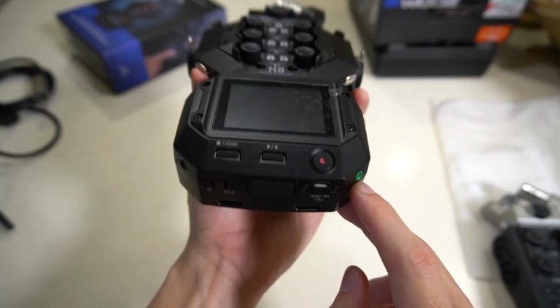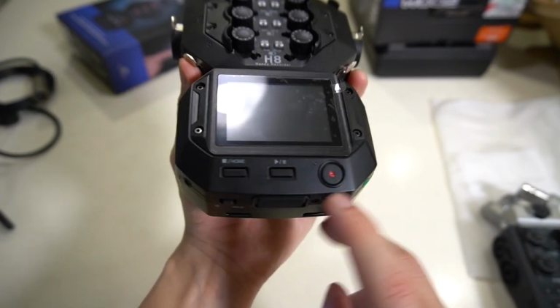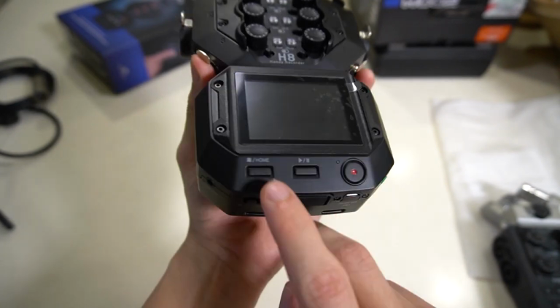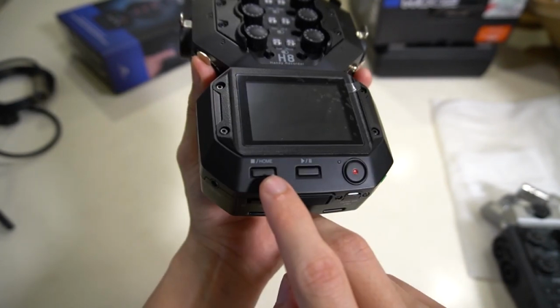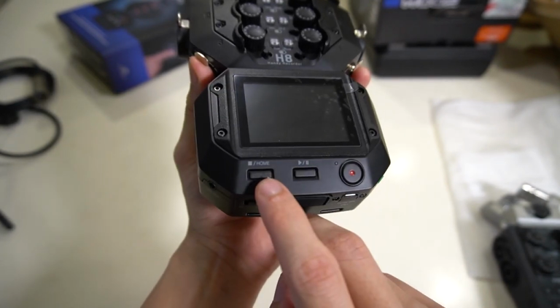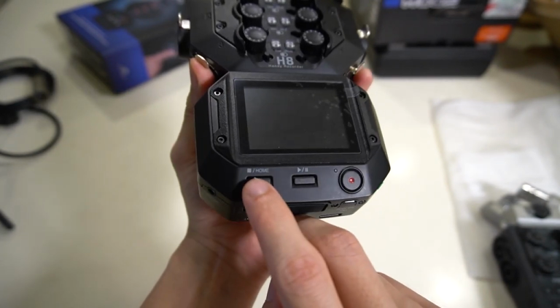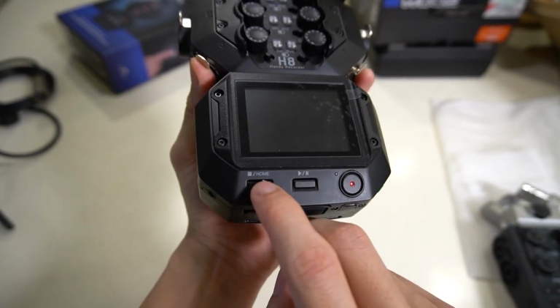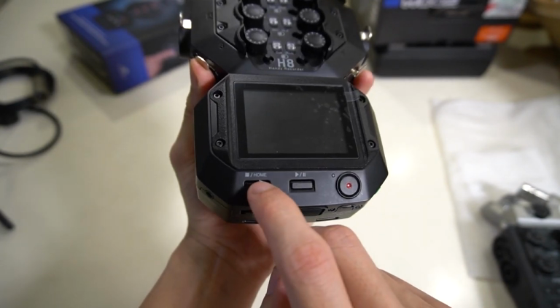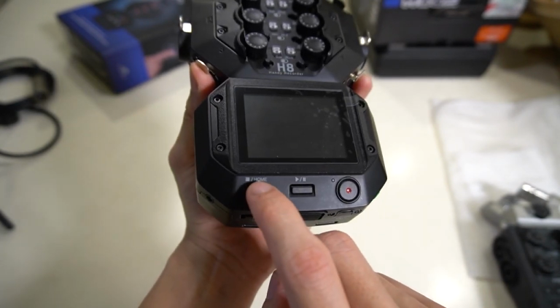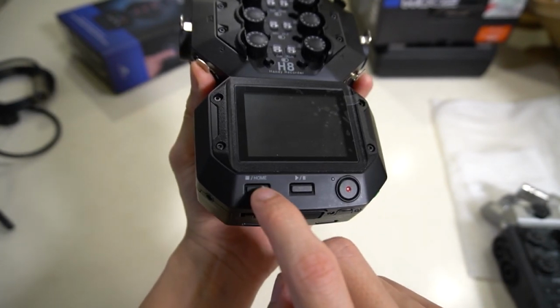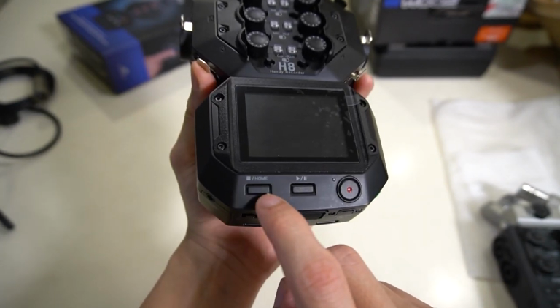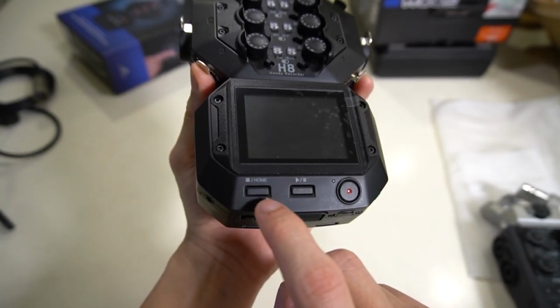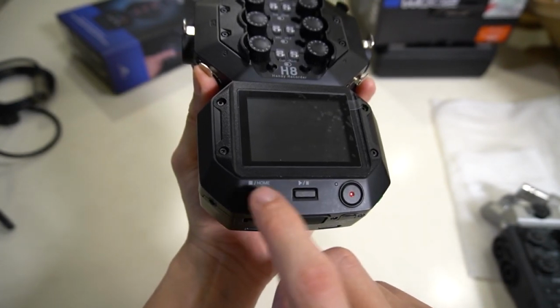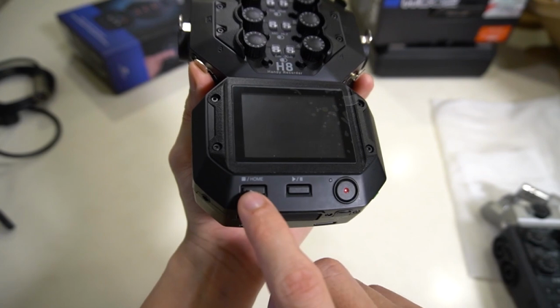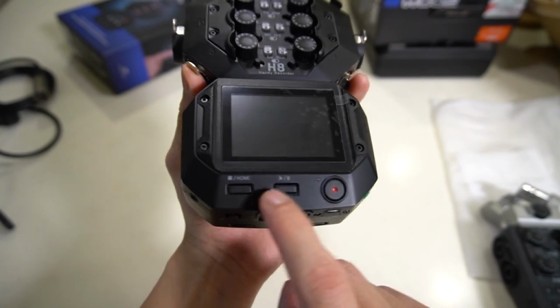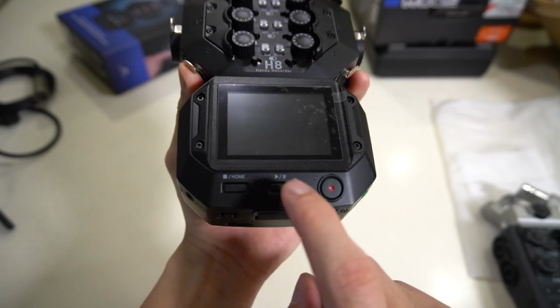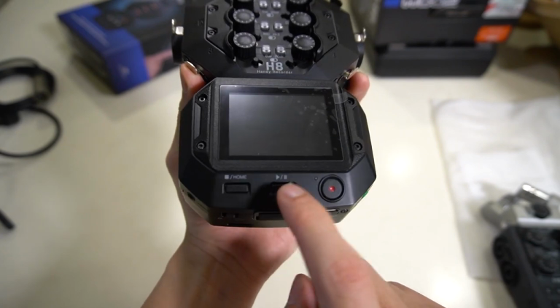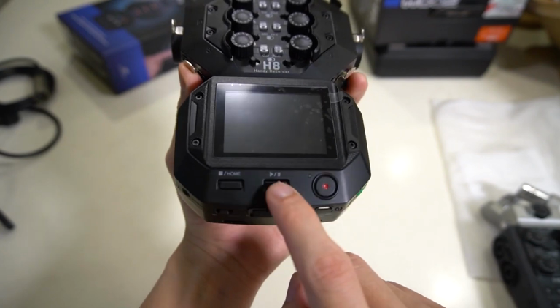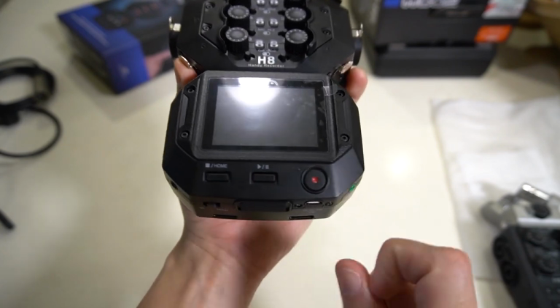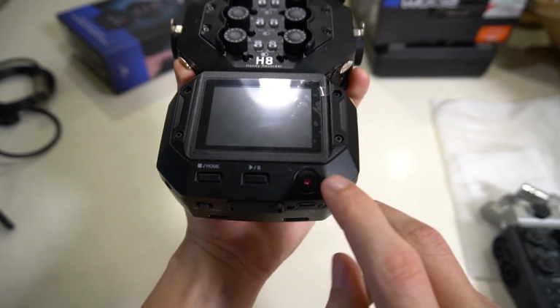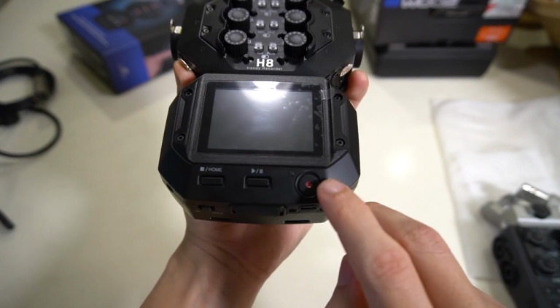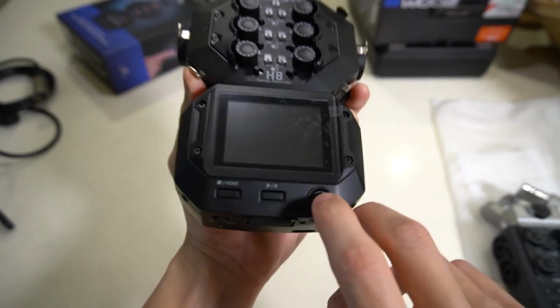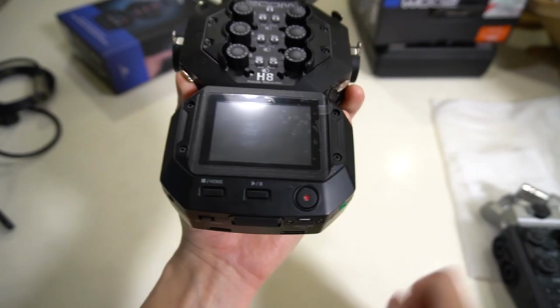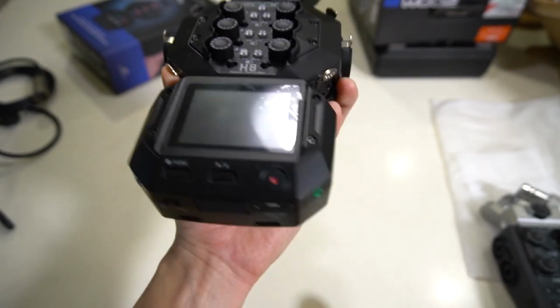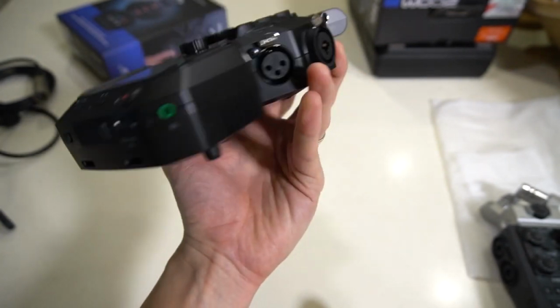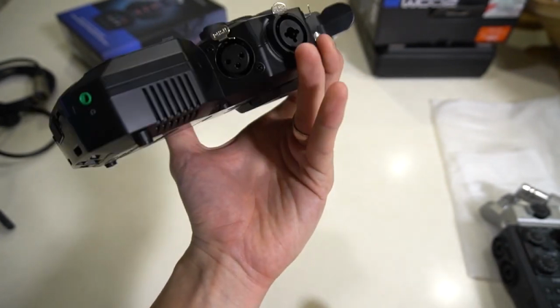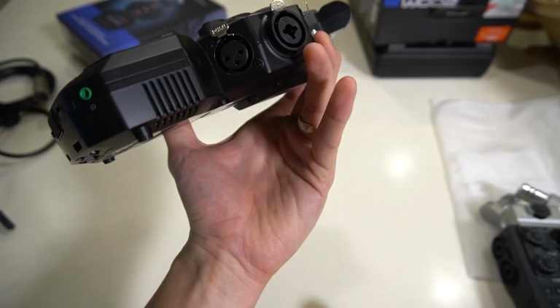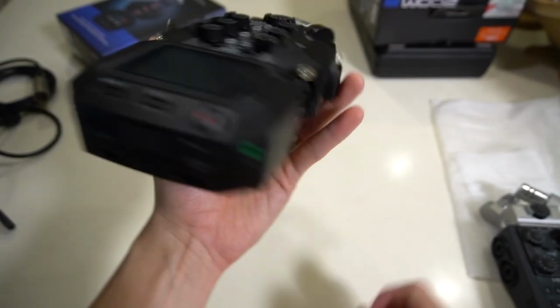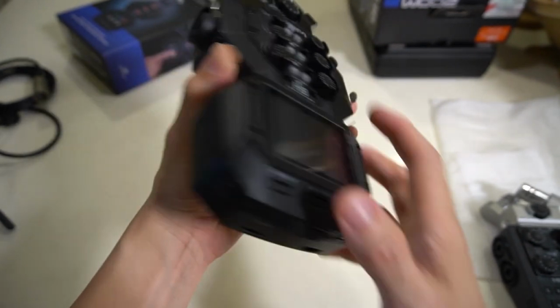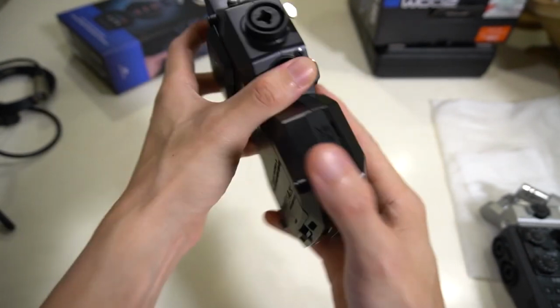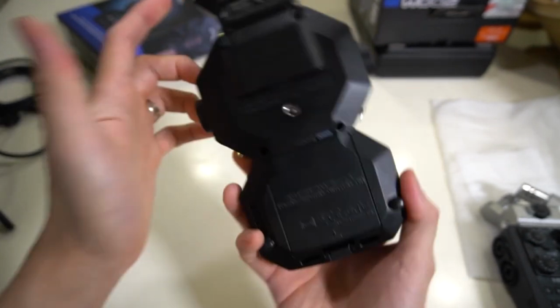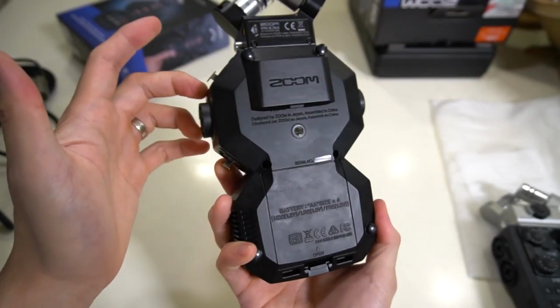On the right-hand side corner we have the headphone output for monitoring, and buttons to go back to home, play and pause, and record. That's the H8.